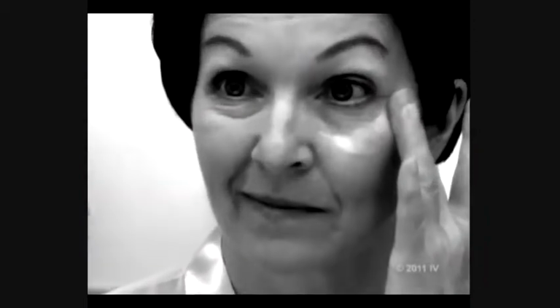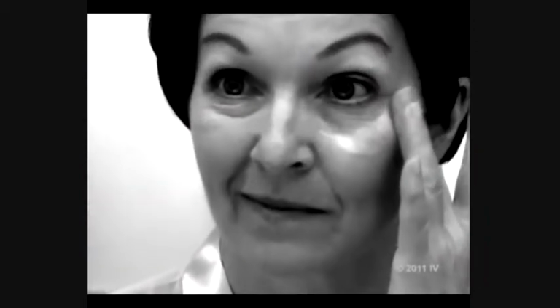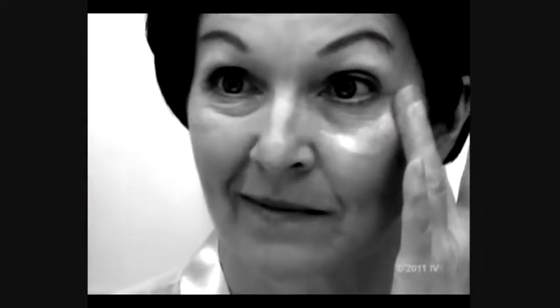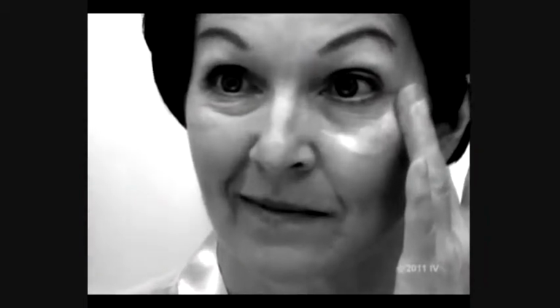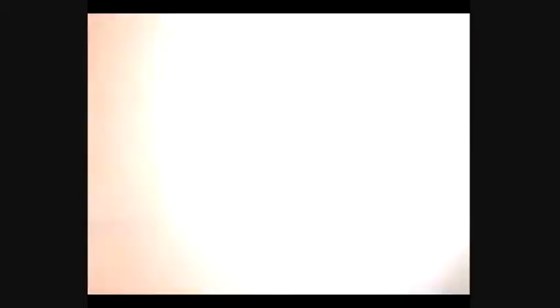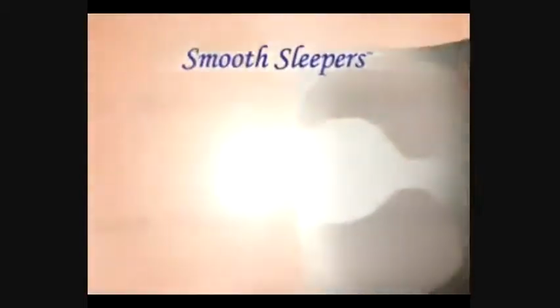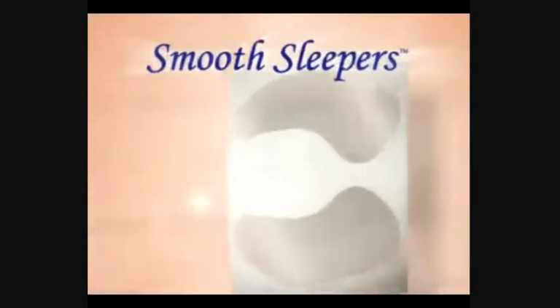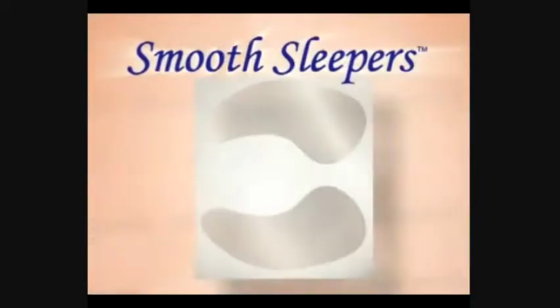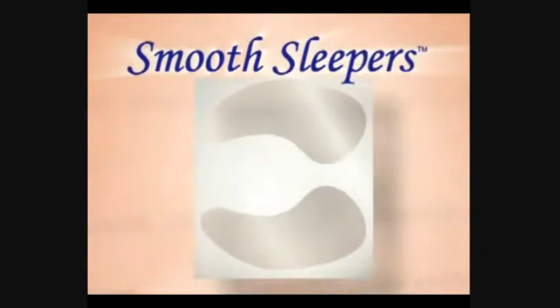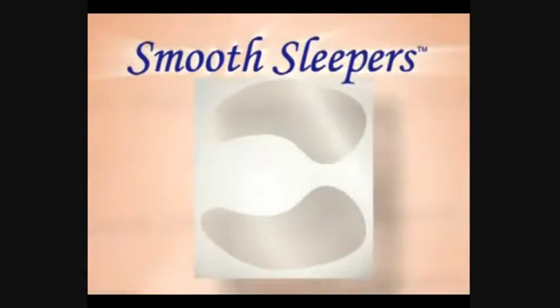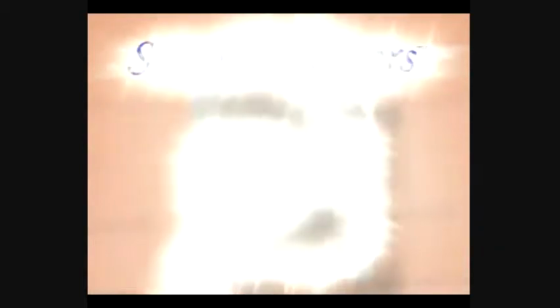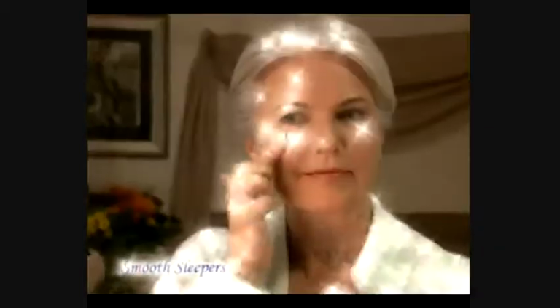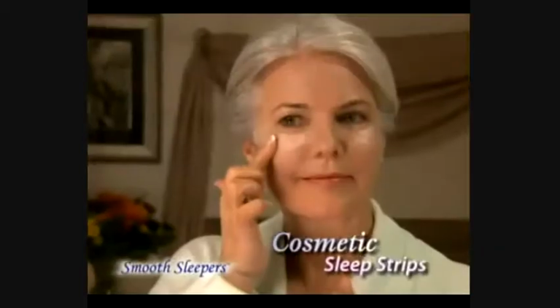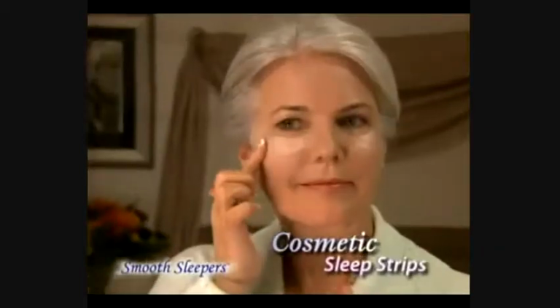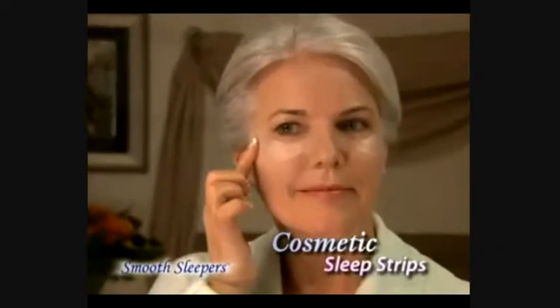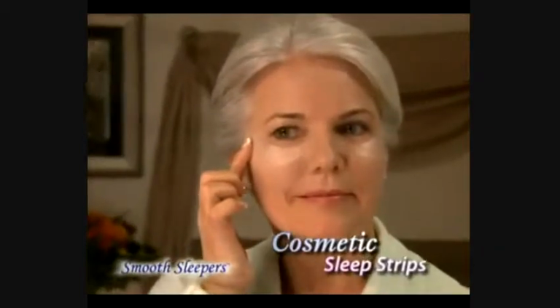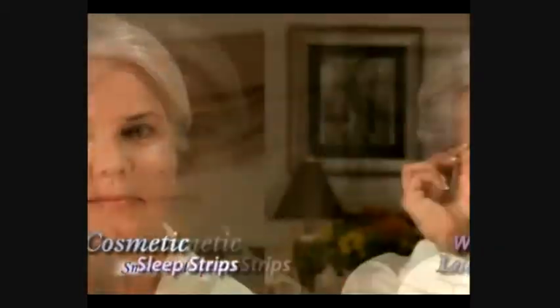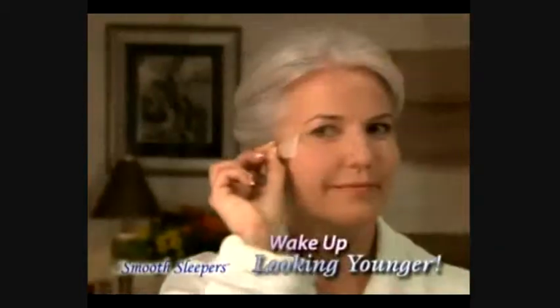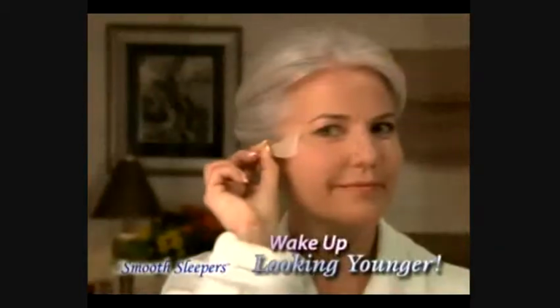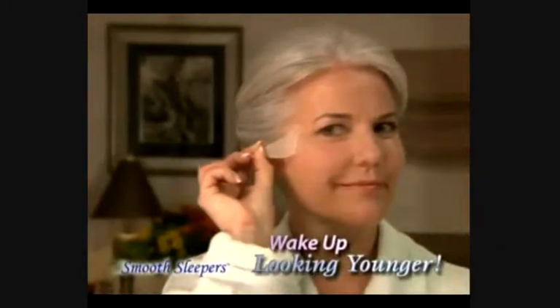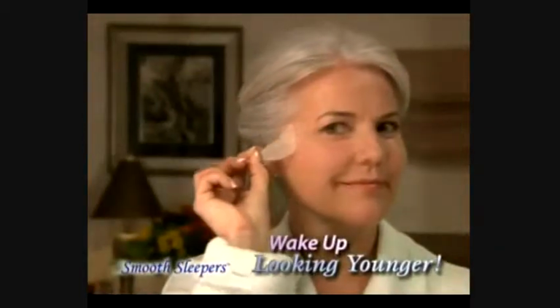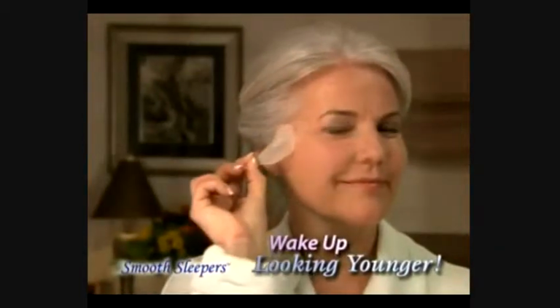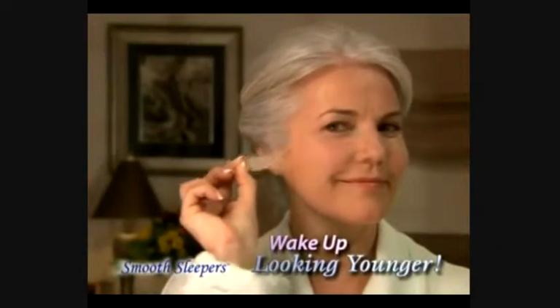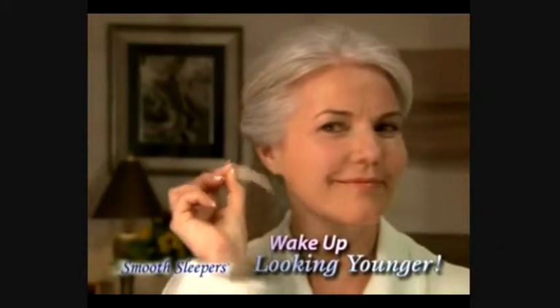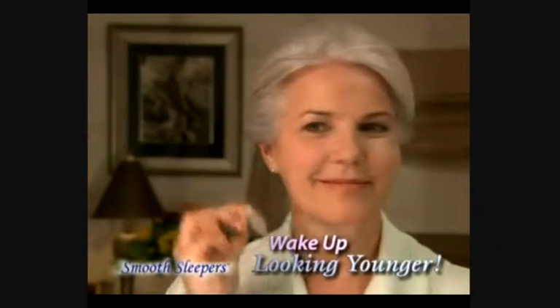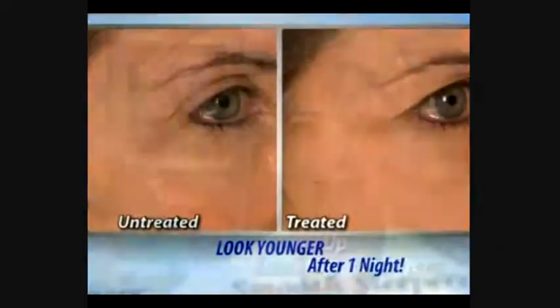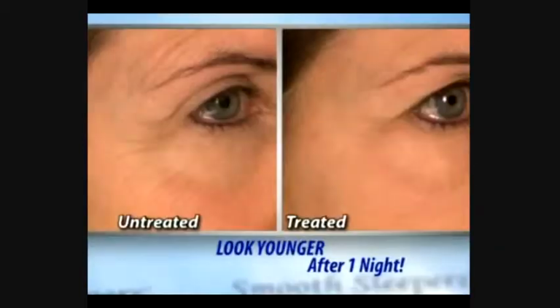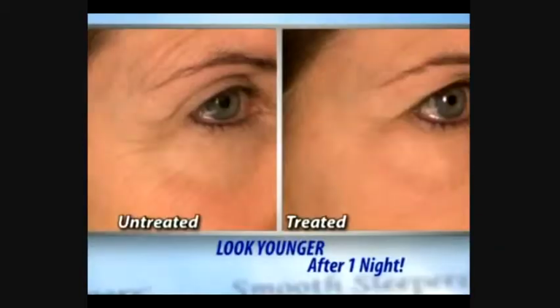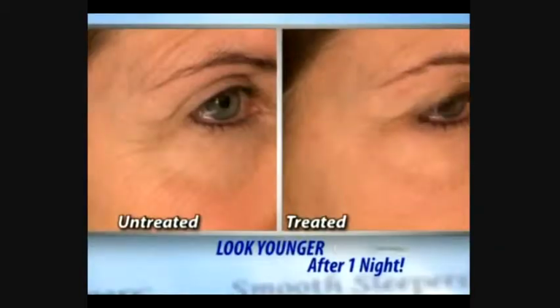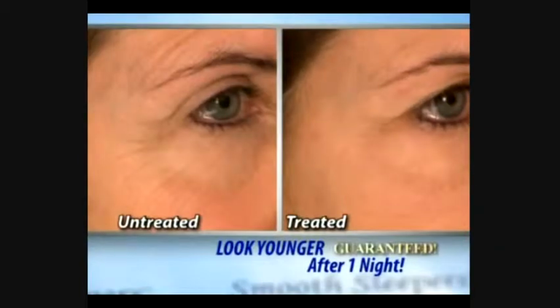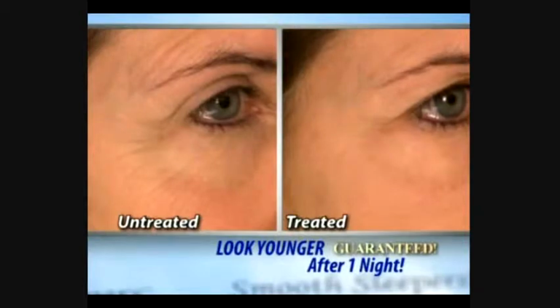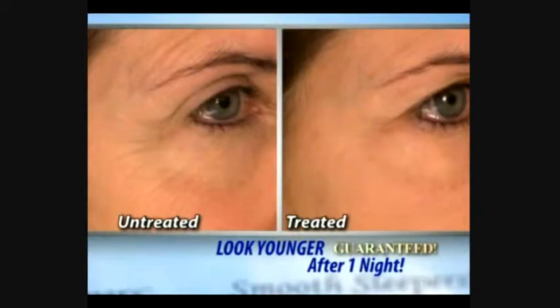But now, there's Smooth Sleepers, the cosmetic sleep strips that help you wake up looking younger. After one night, guaranteed.